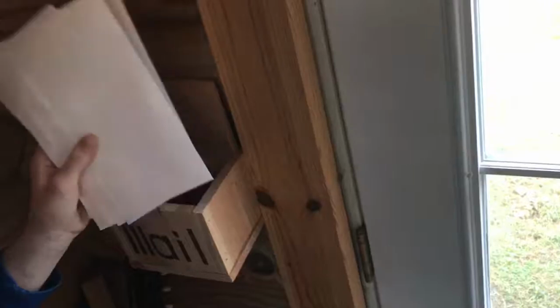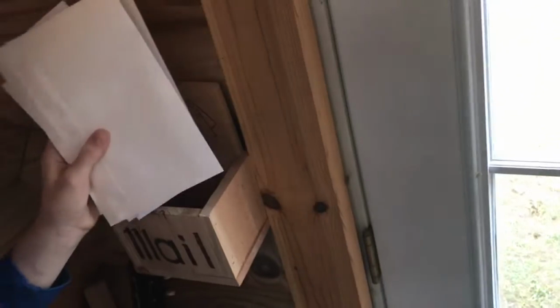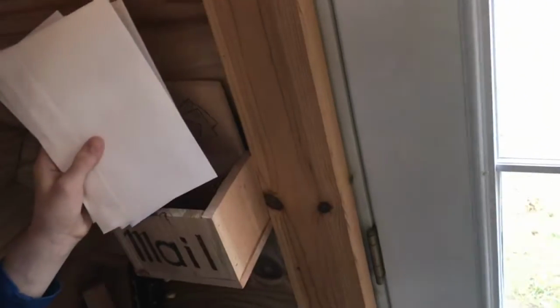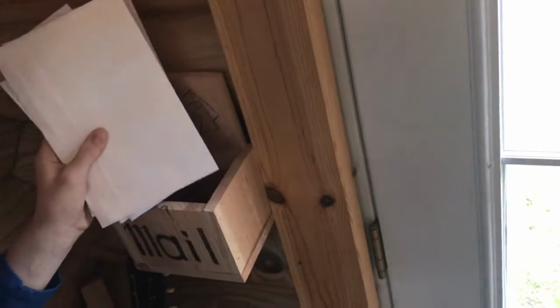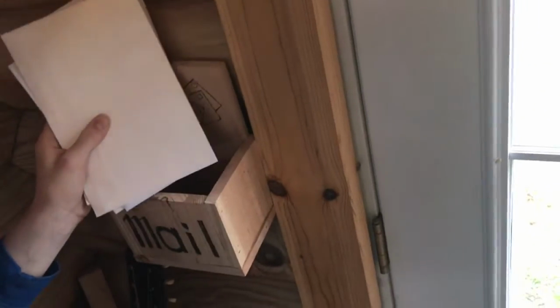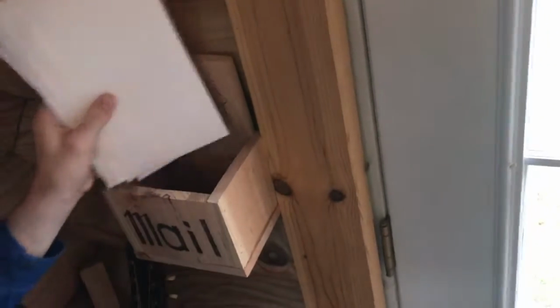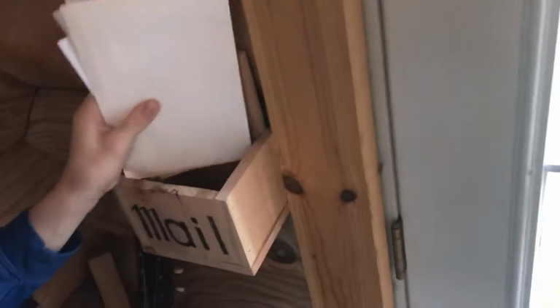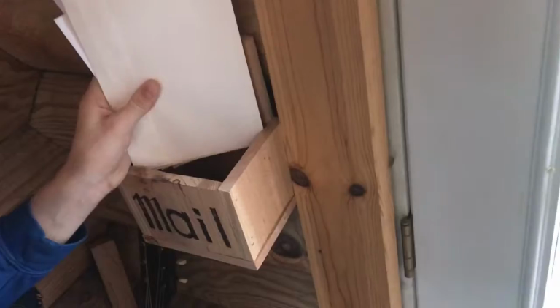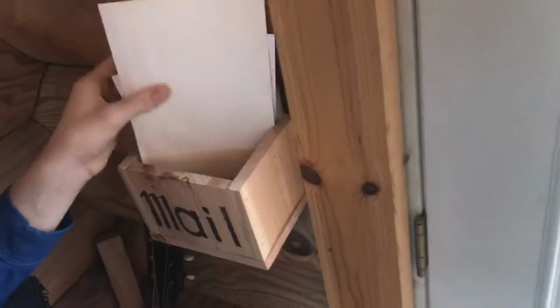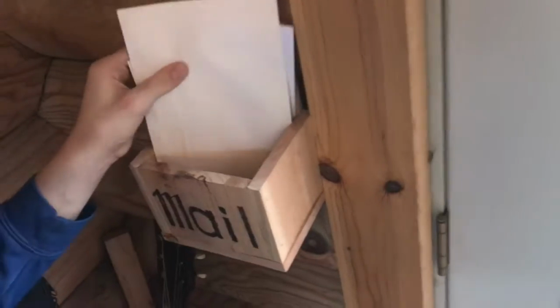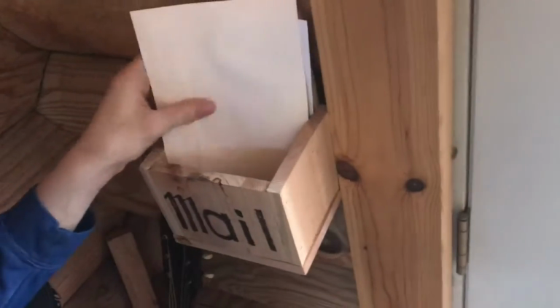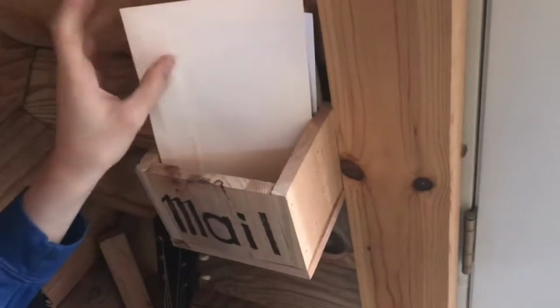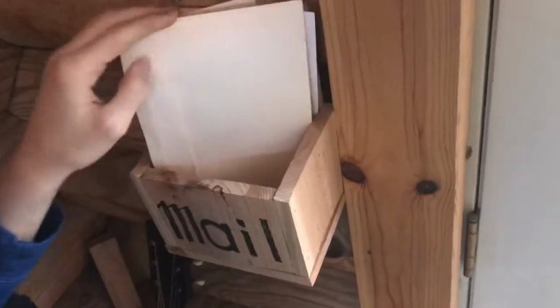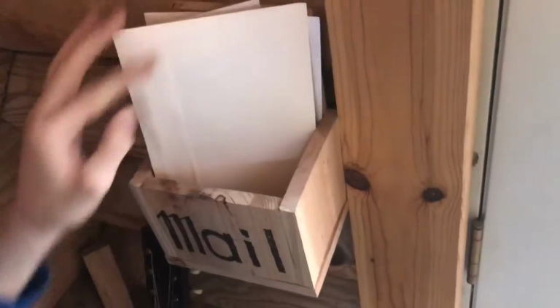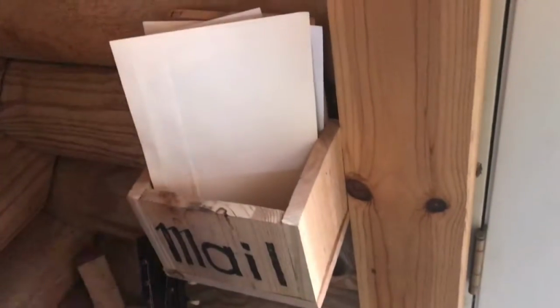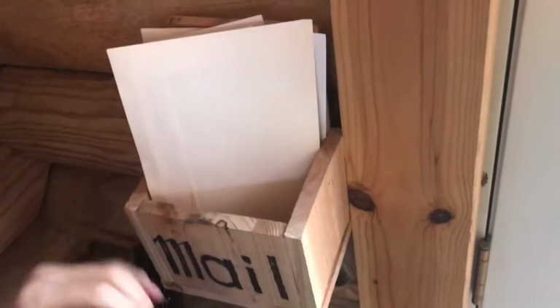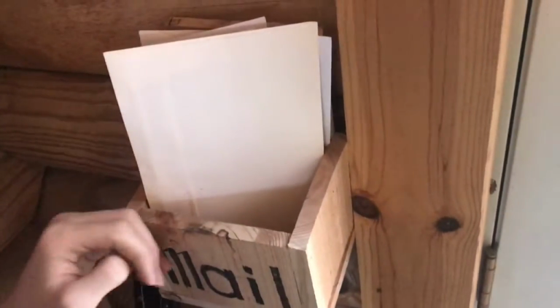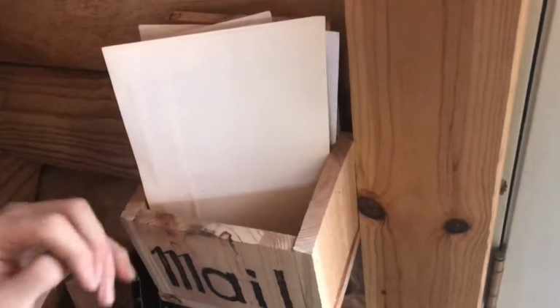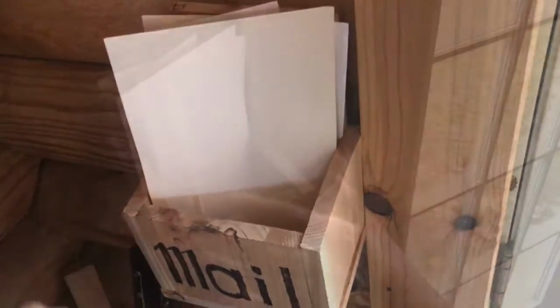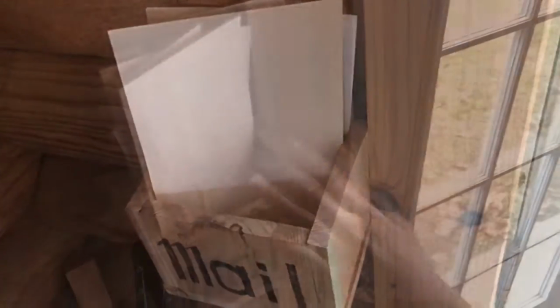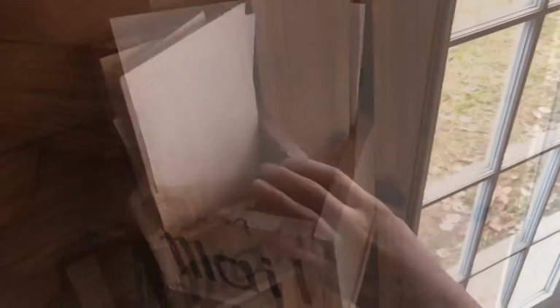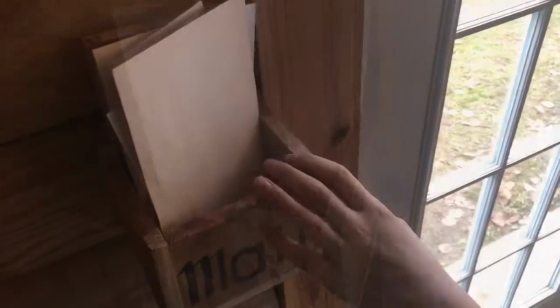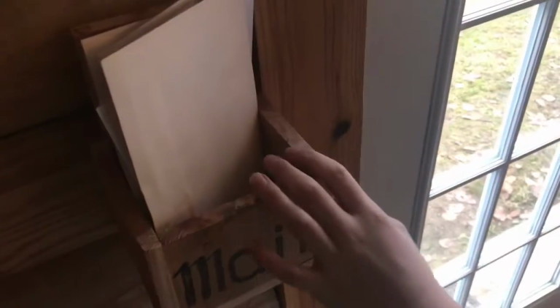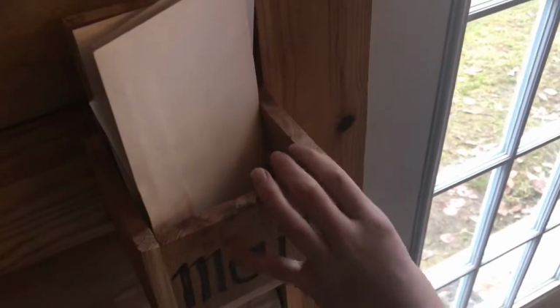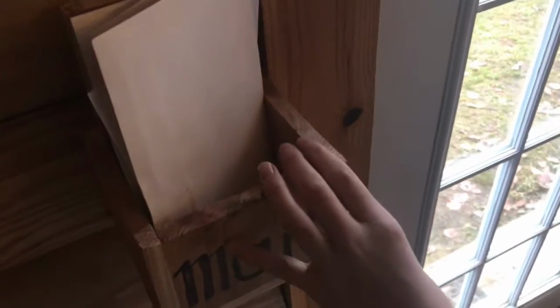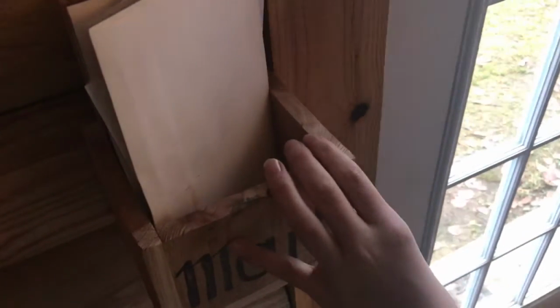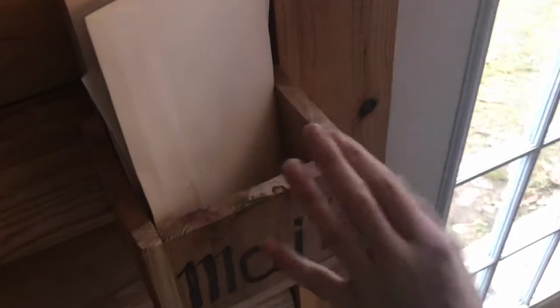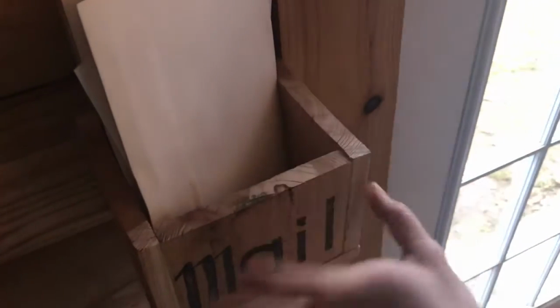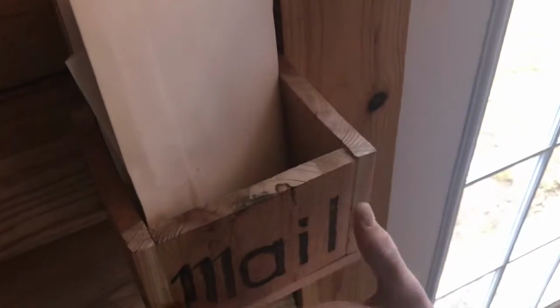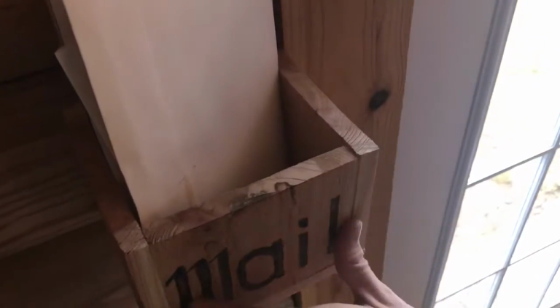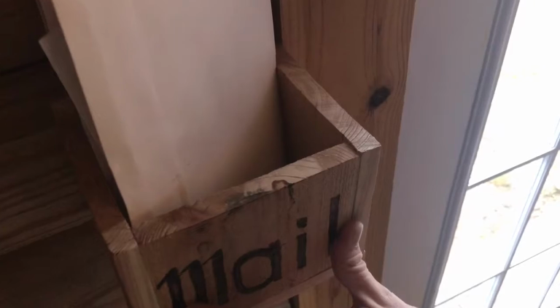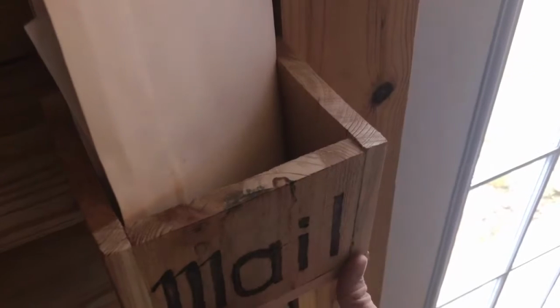Now when we get some mail, we know right where to put it and it's a nice little home. Now the mail won't be all through the house and it finally has a home.